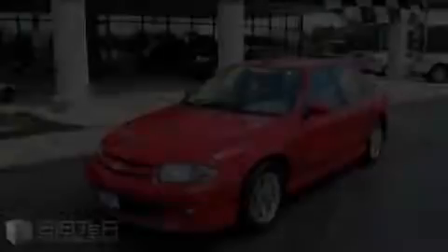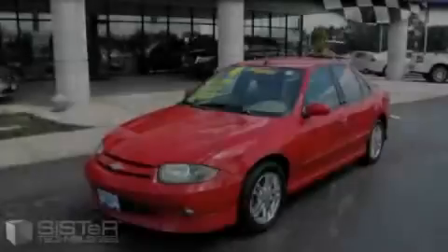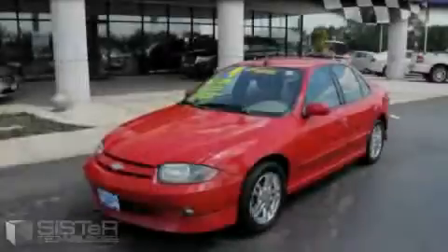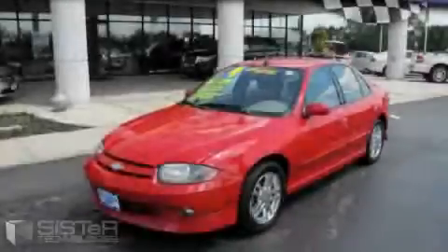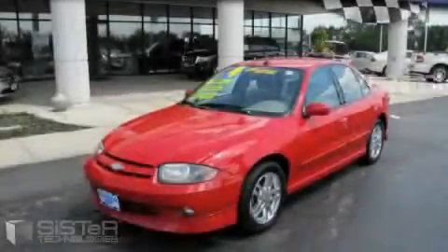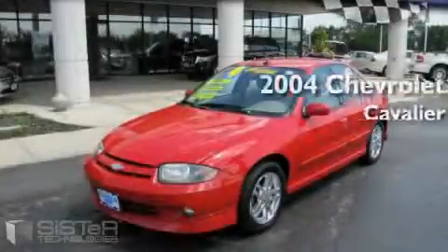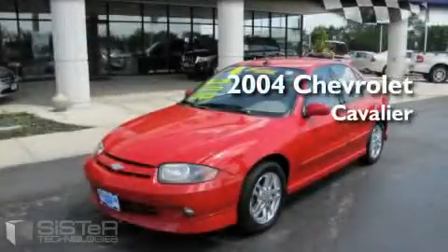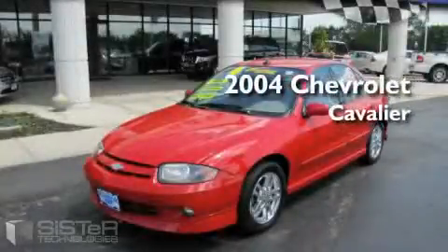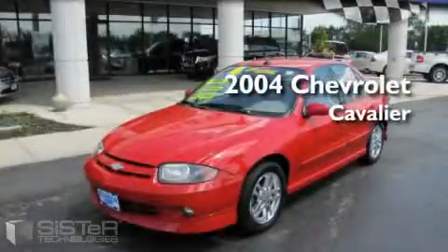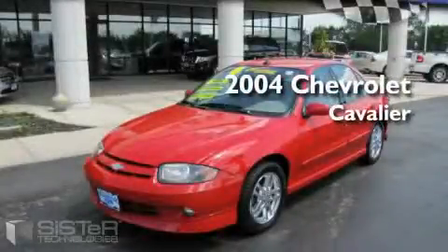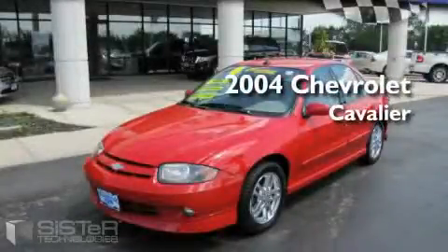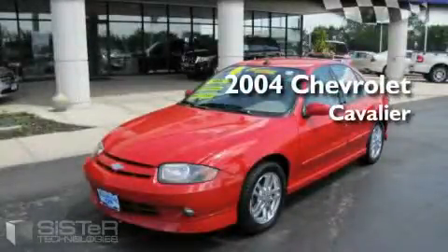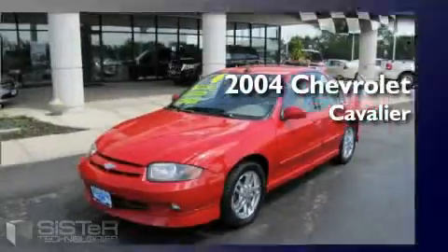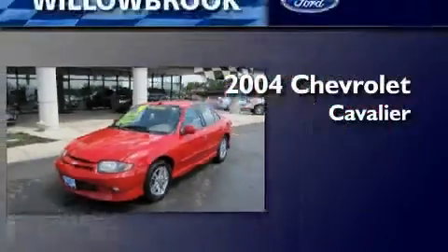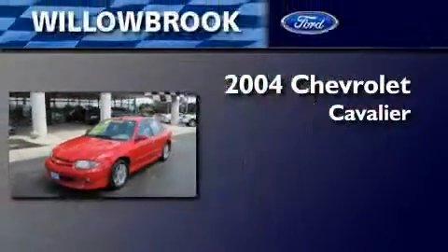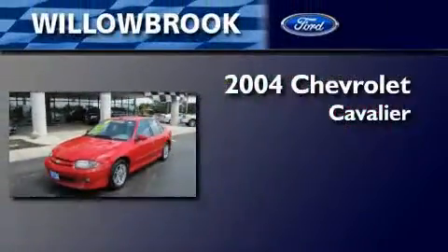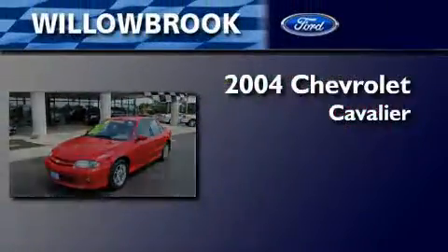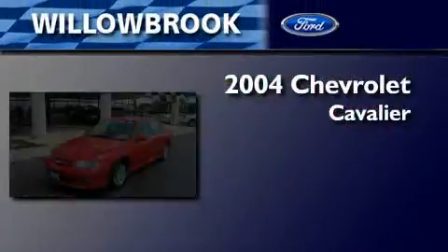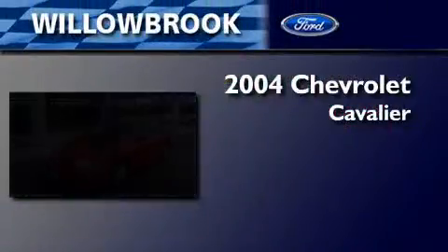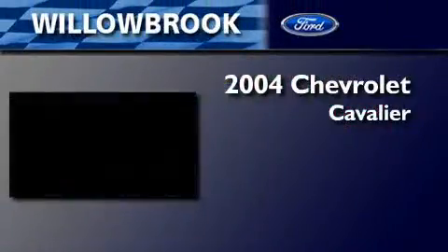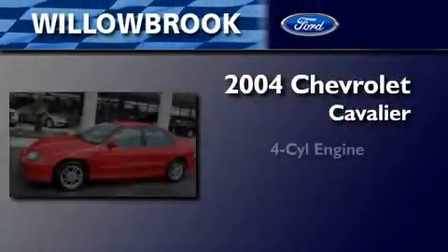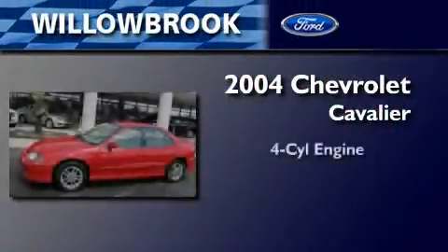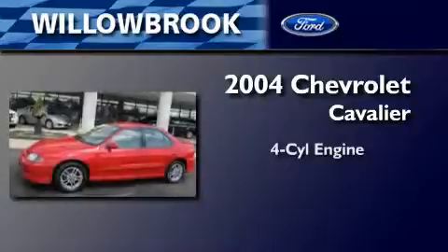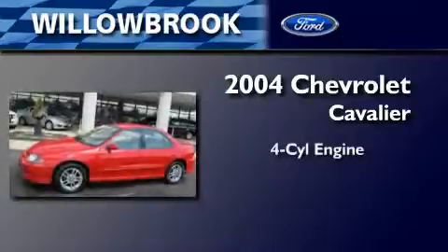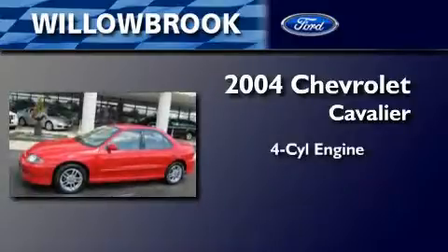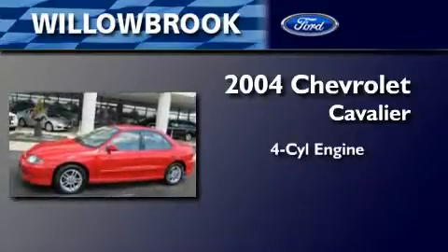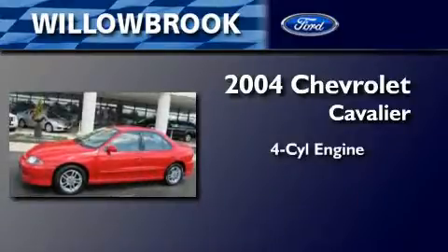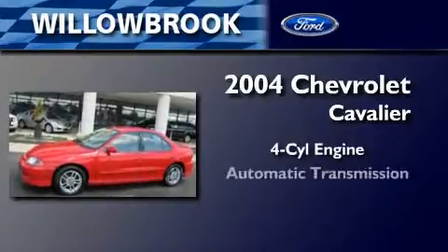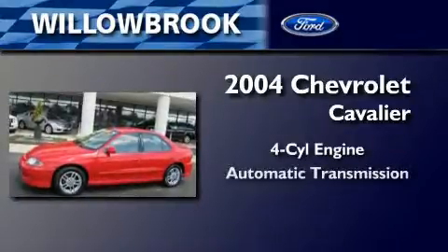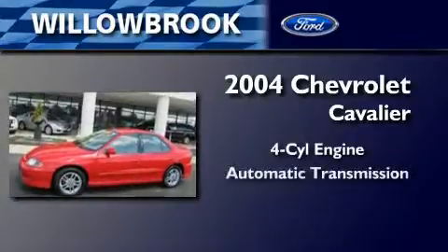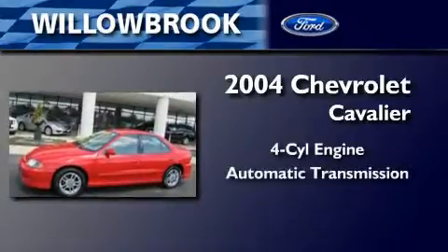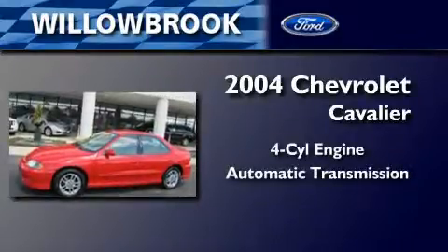This is a 2004 Chevrolet Cavalier. It has a four-cylinder engine and an automatic transmission.